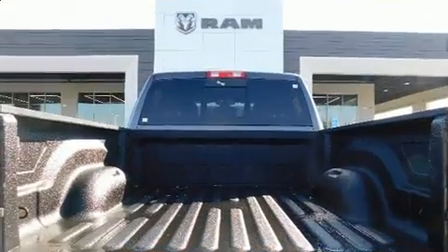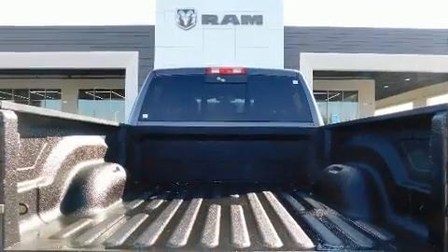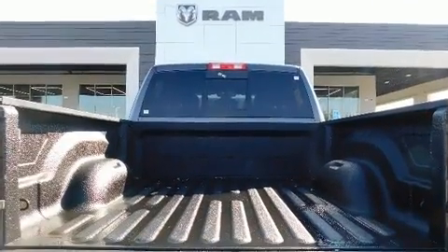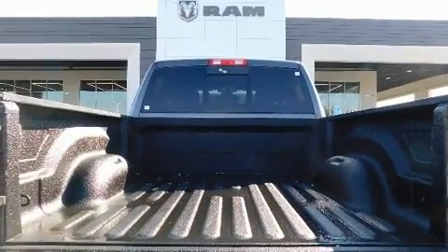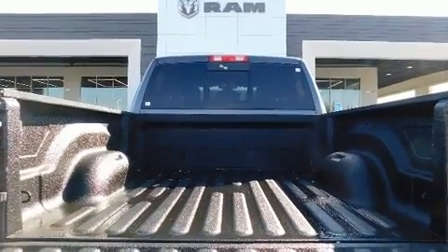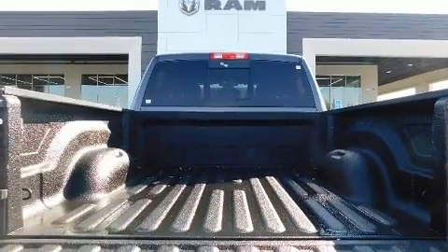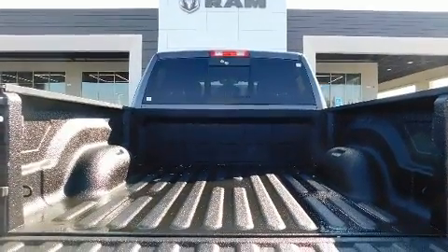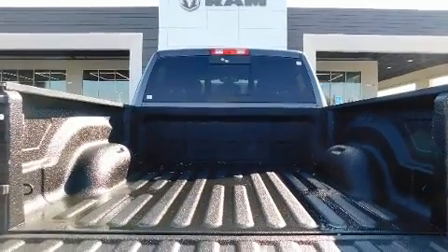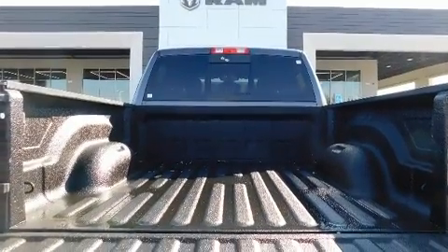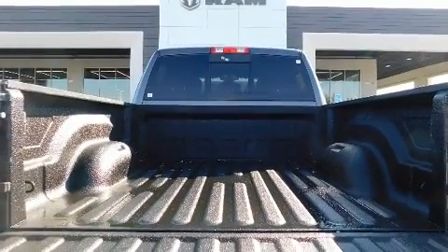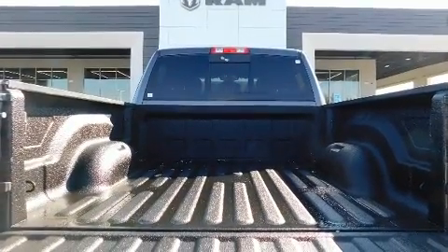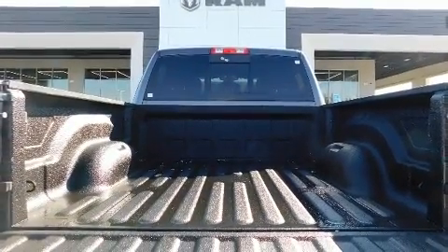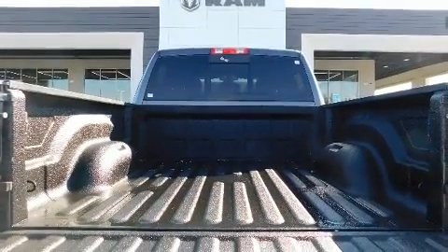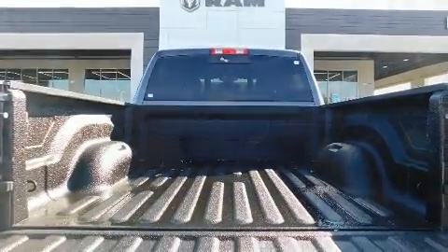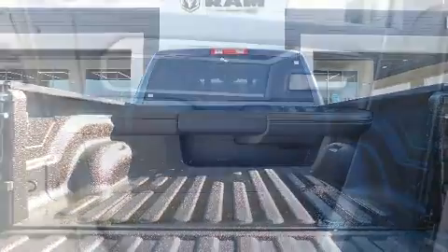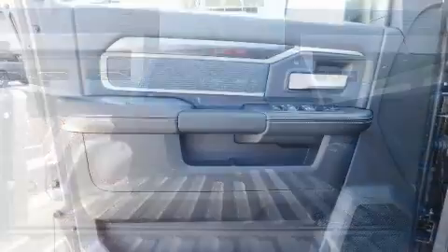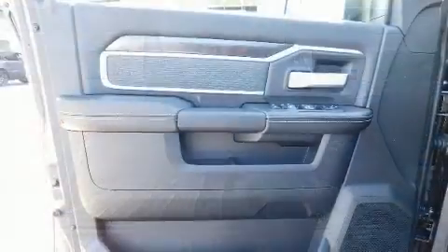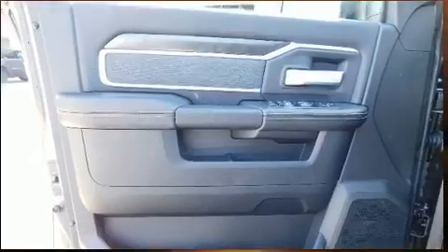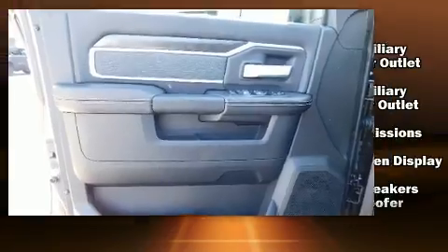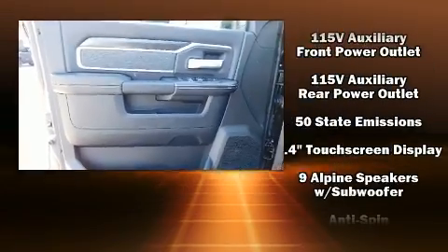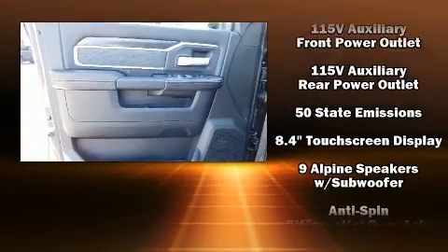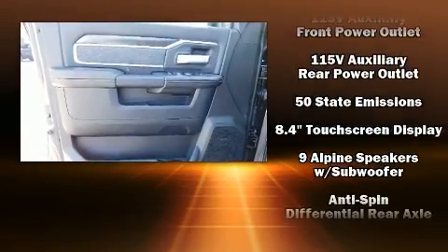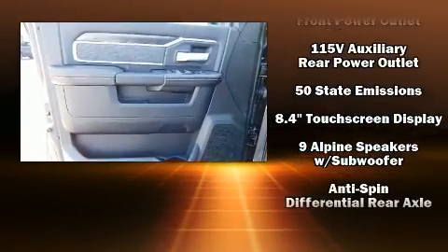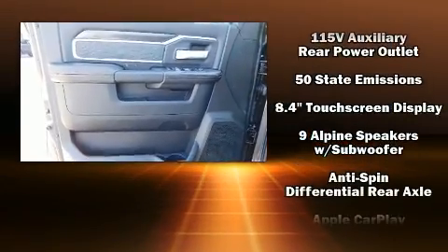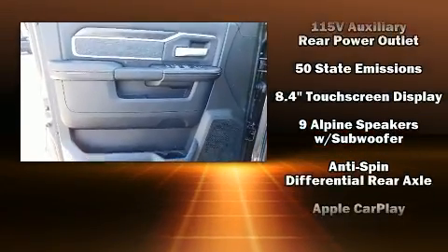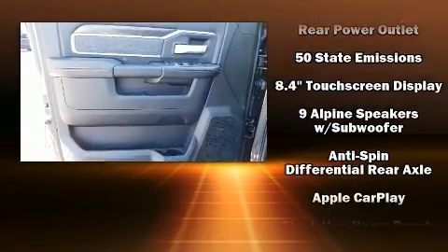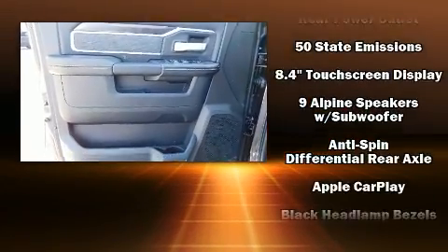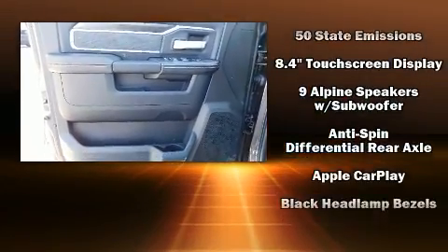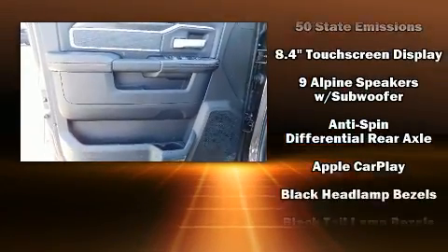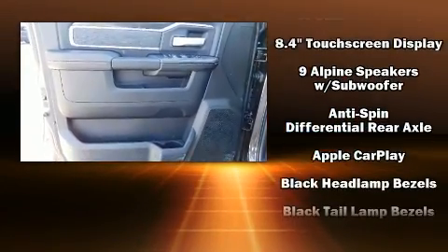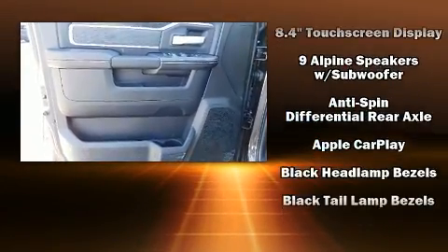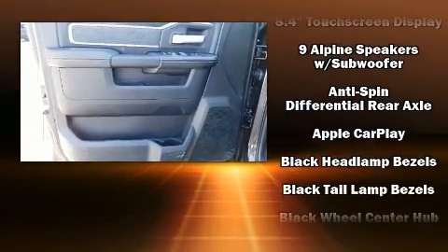Audio features include an AM/FM radio and 10 speakers, providing excellent sound throughout the cabin.